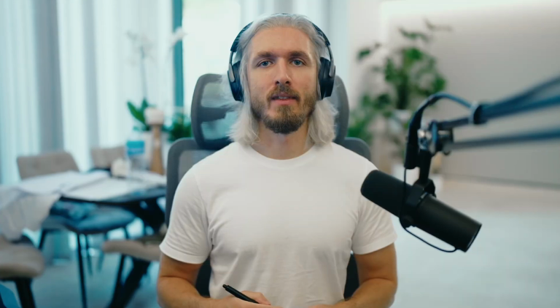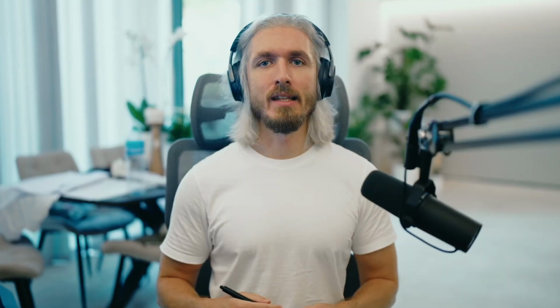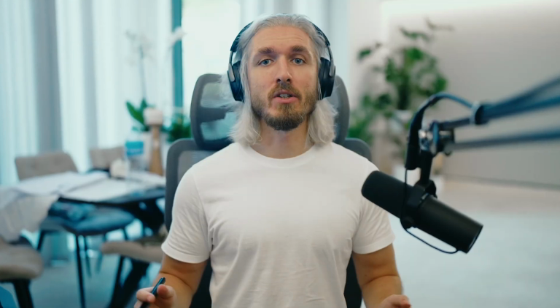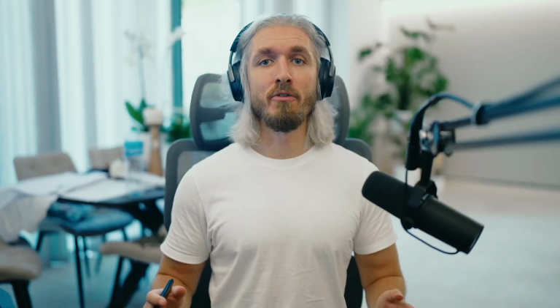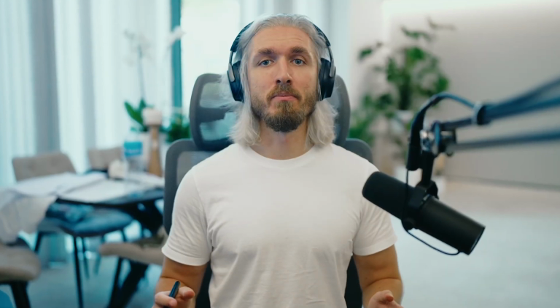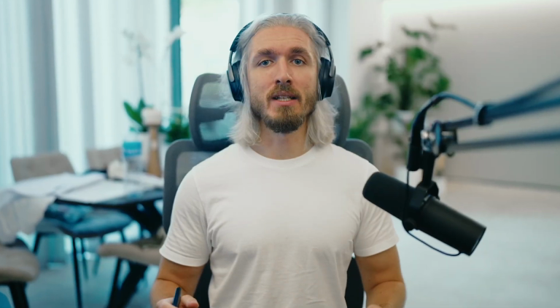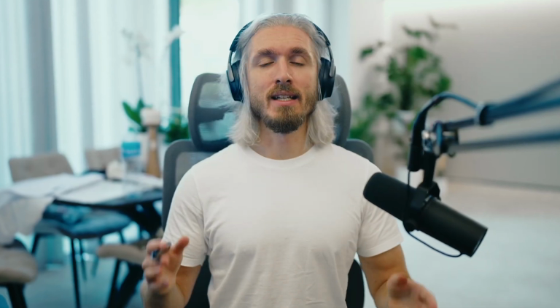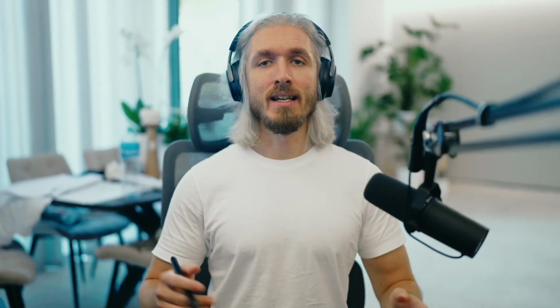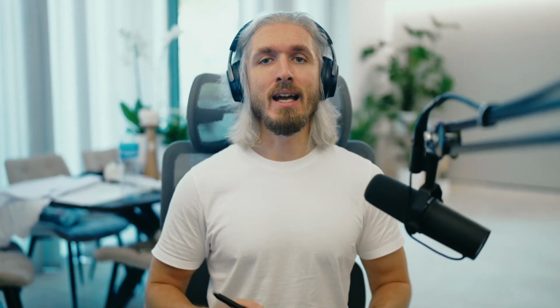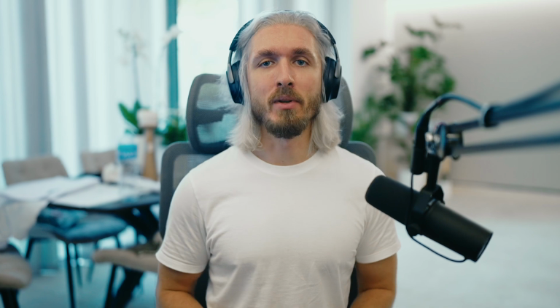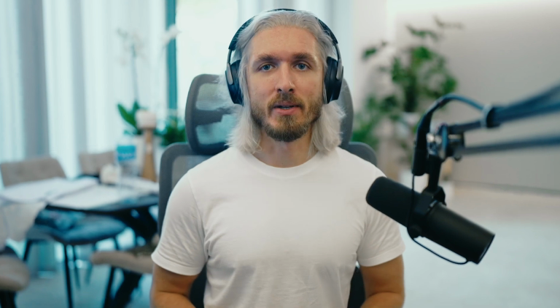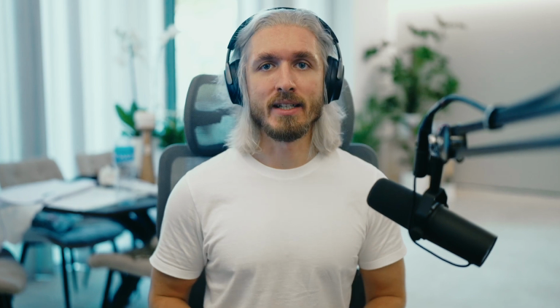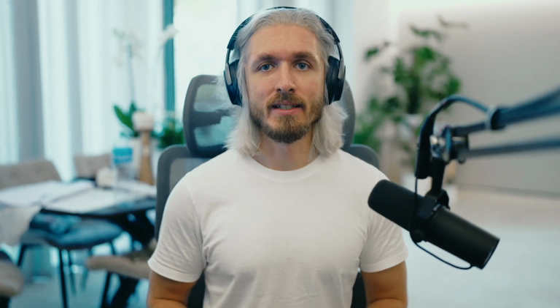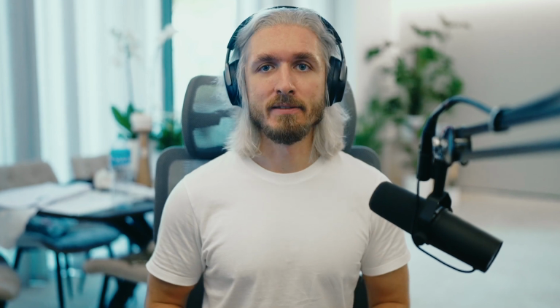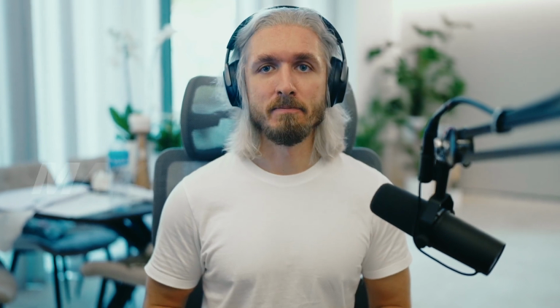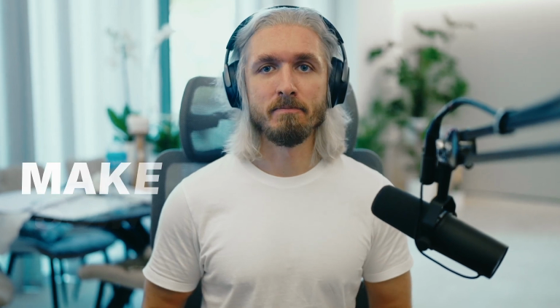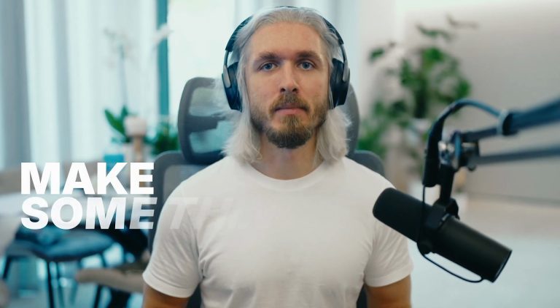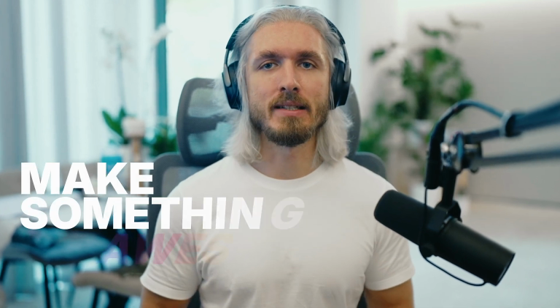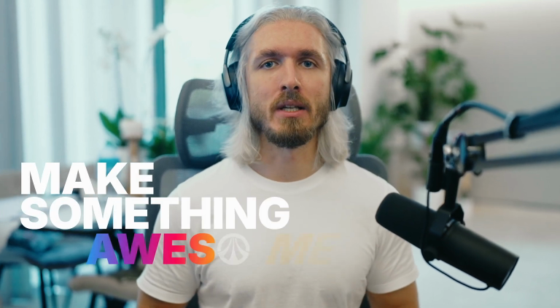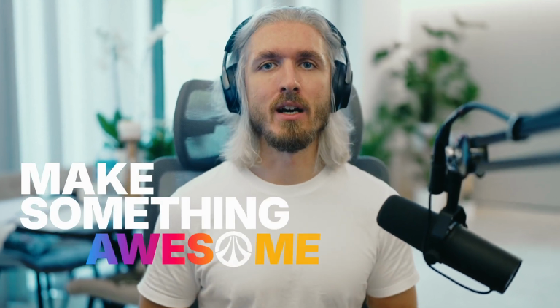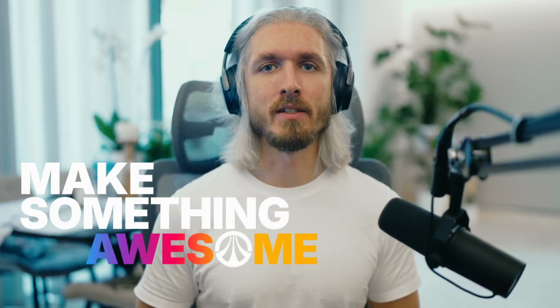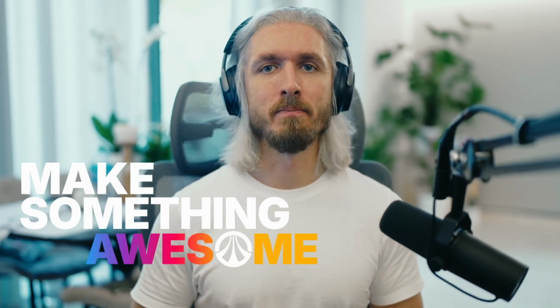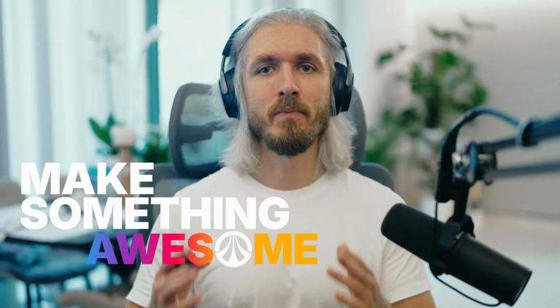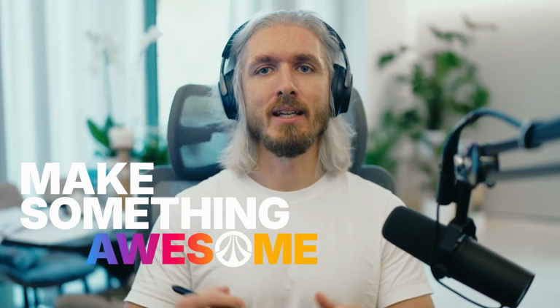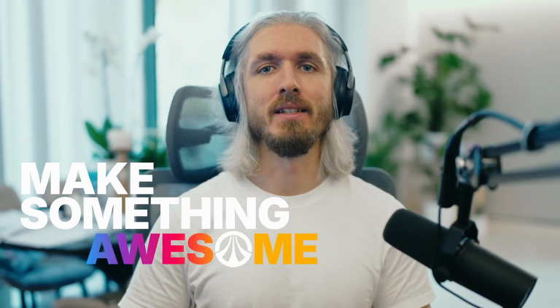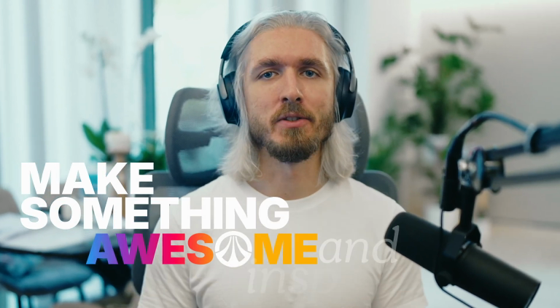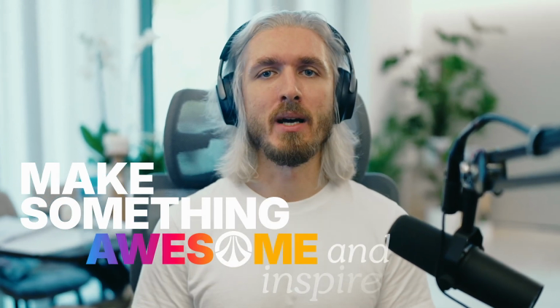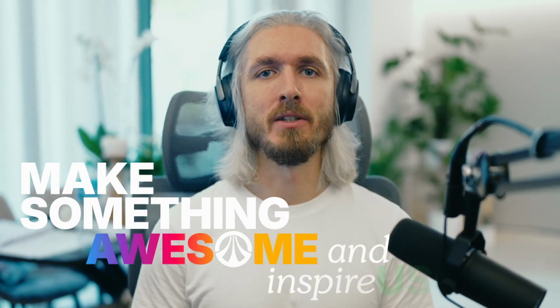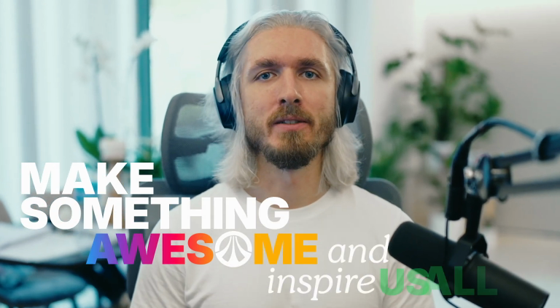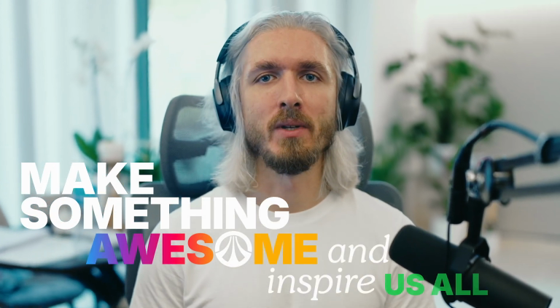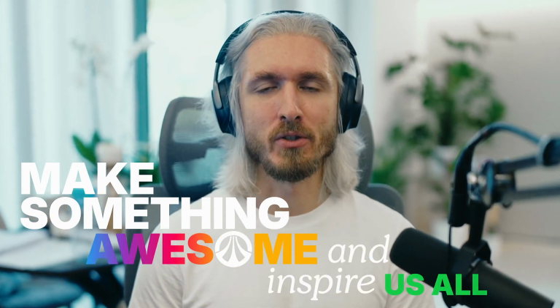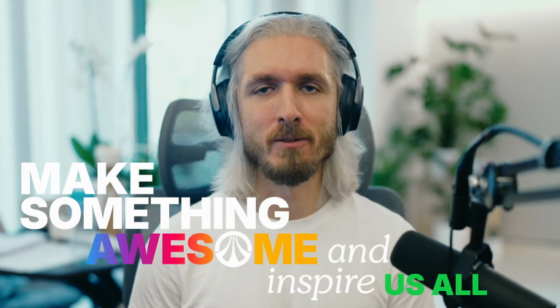That's all from me. Happy learning. Make something awesome and inspire us all.